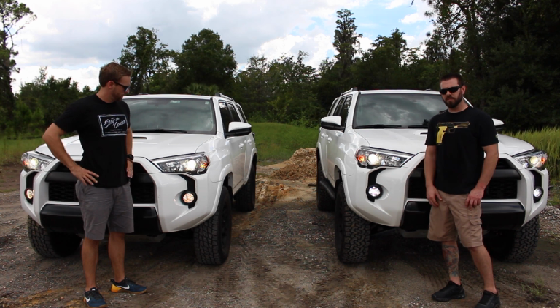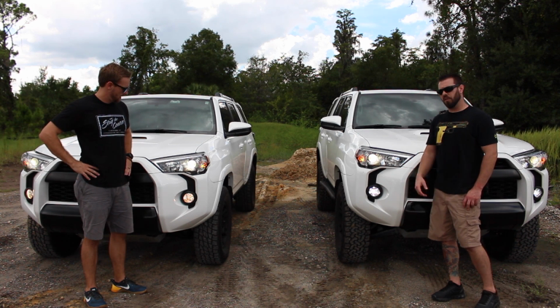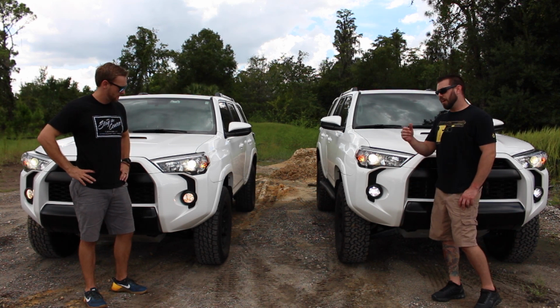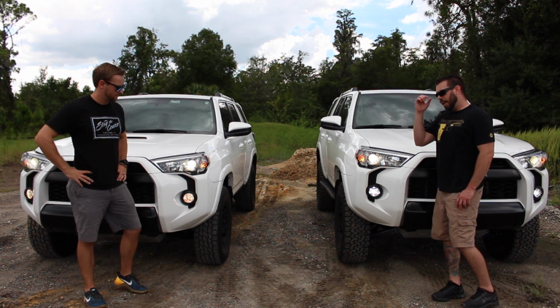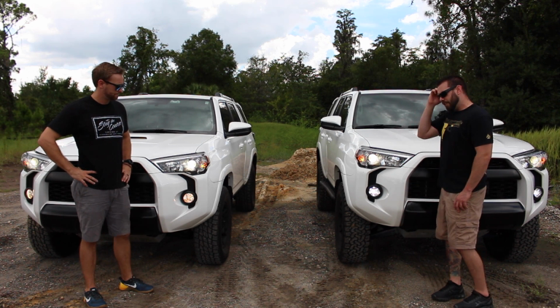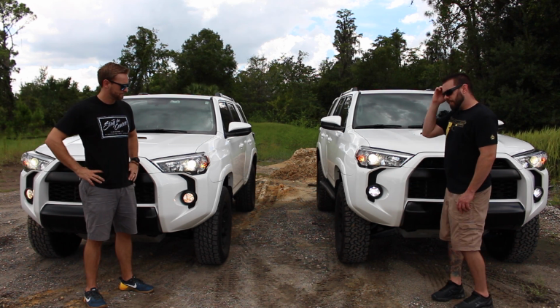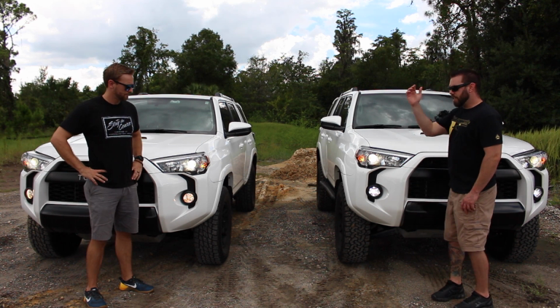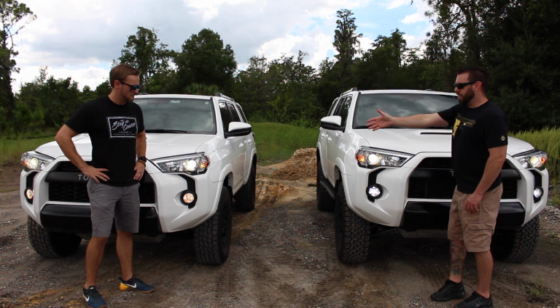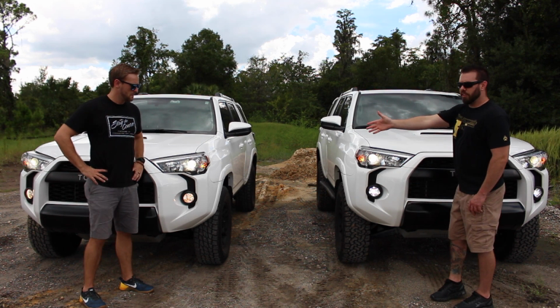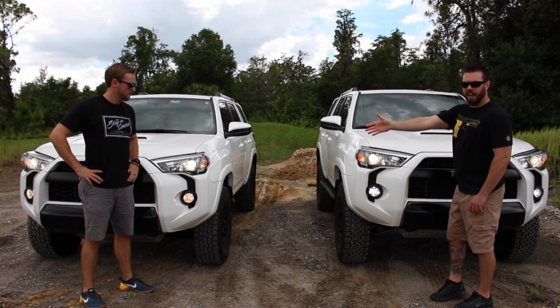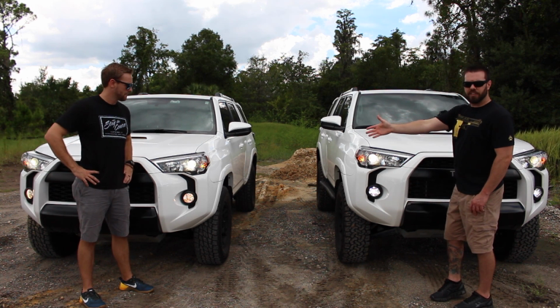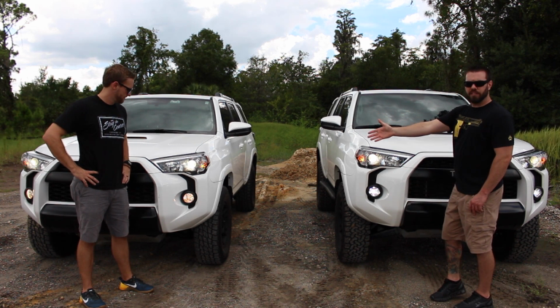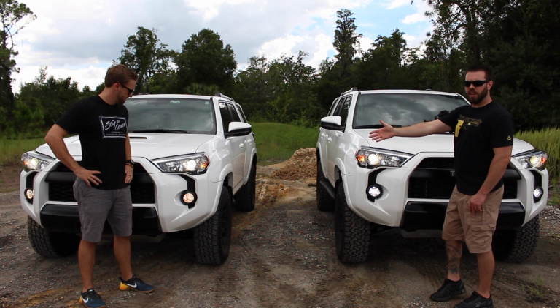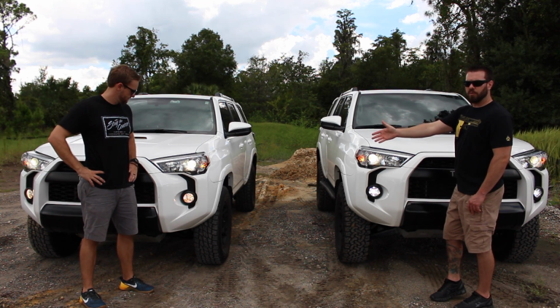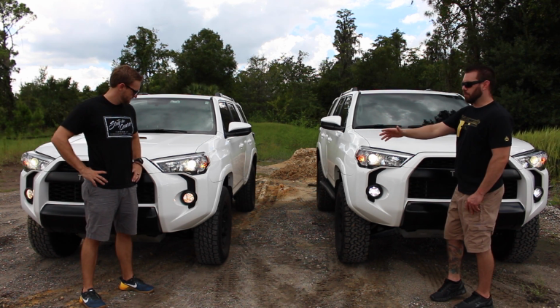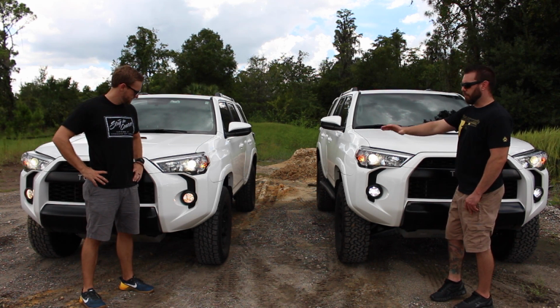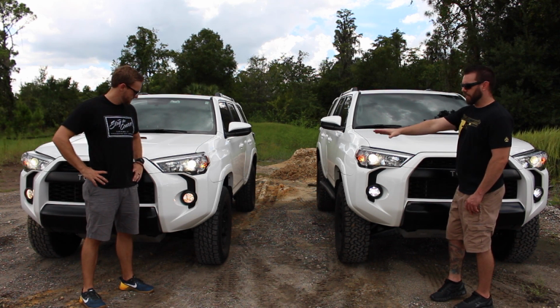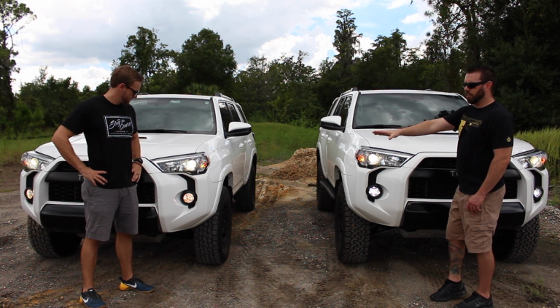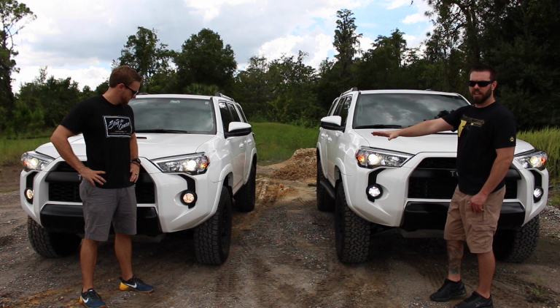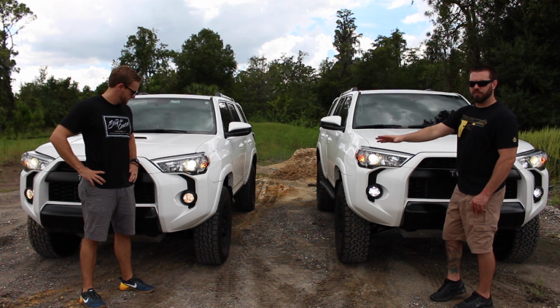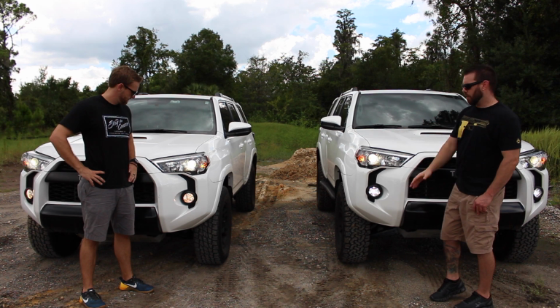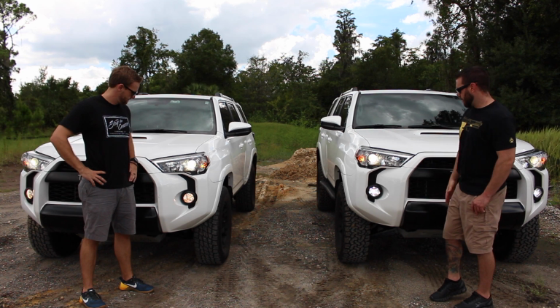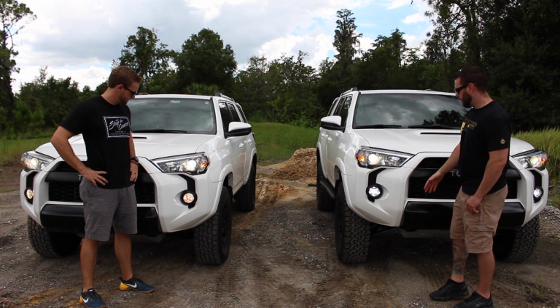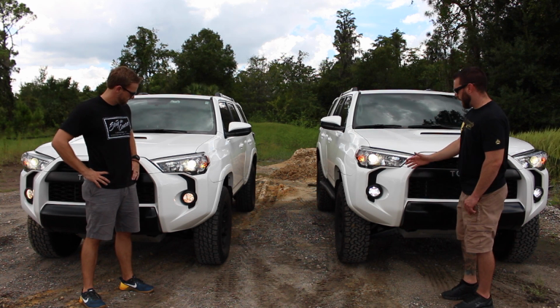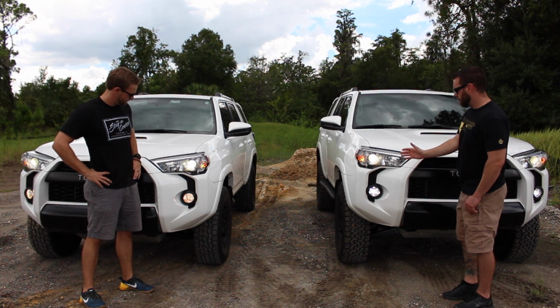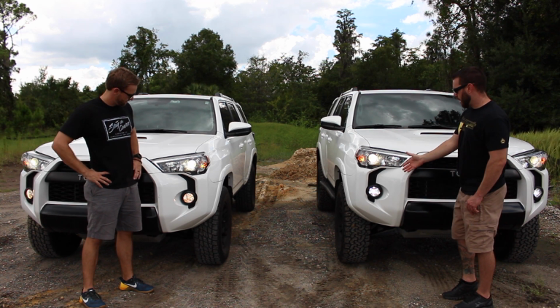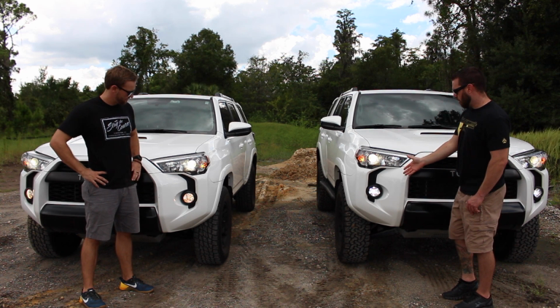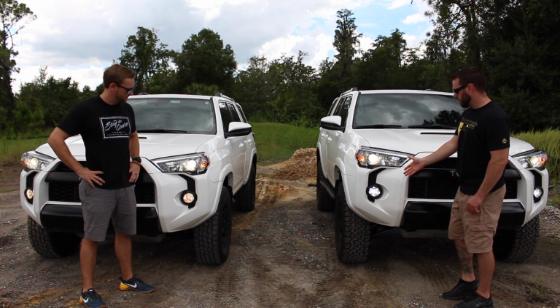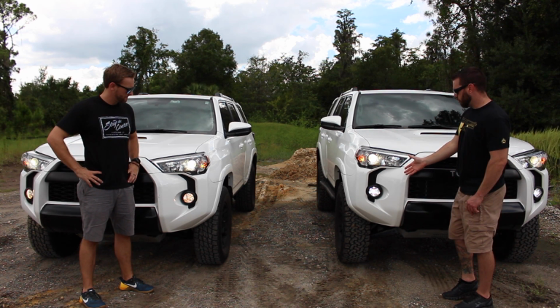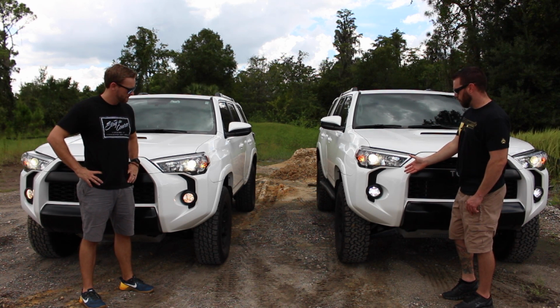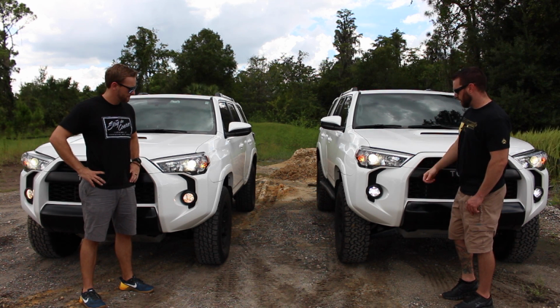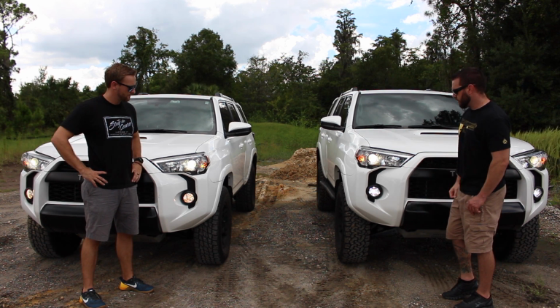As you can see, his are the factory stock ones with the regular halogen bulbs in it, and mine are the two-in-one LEDs.